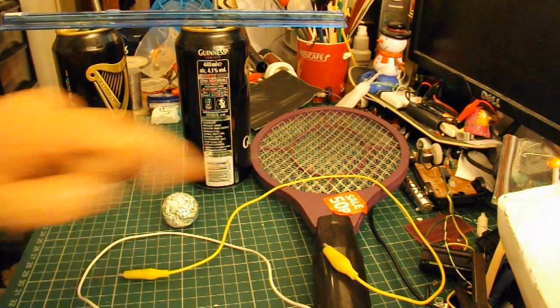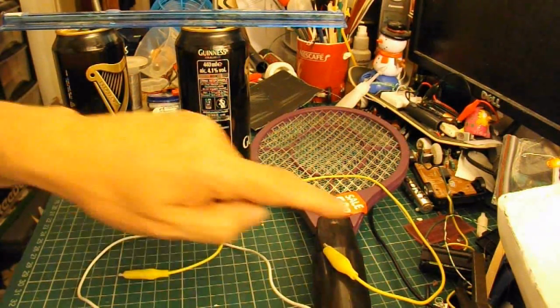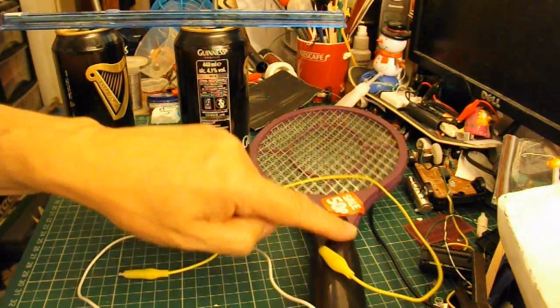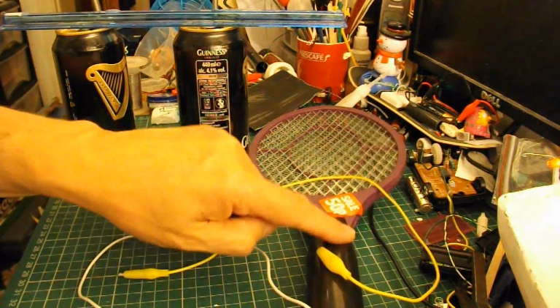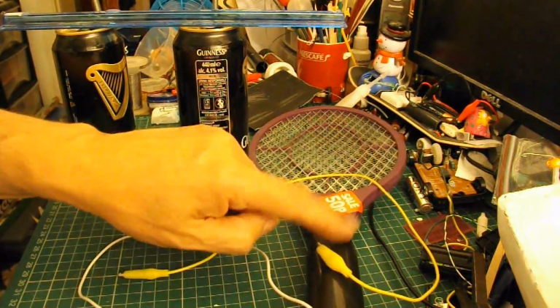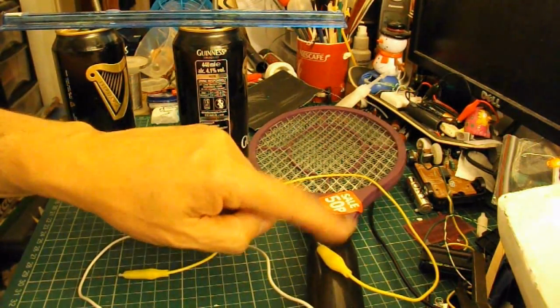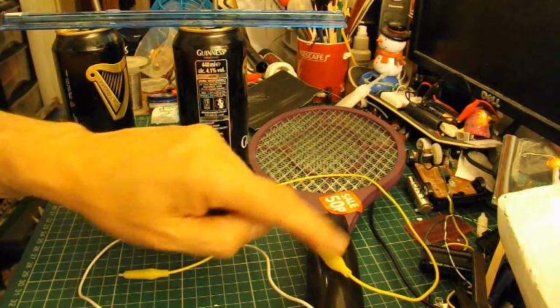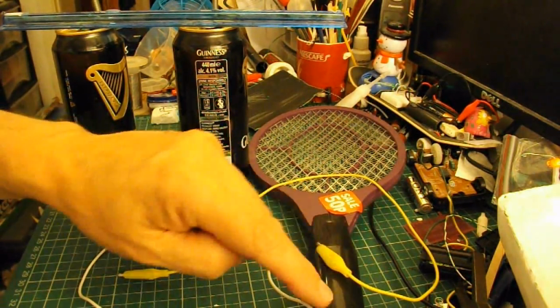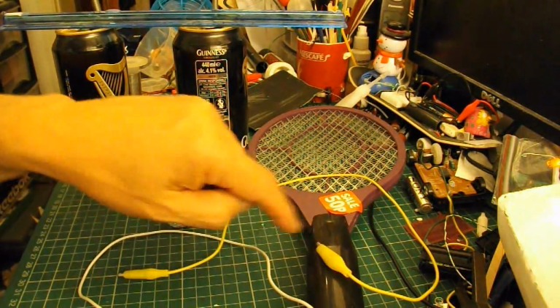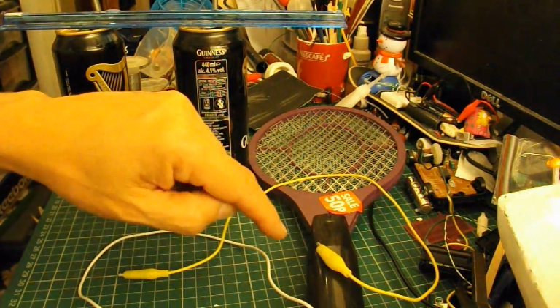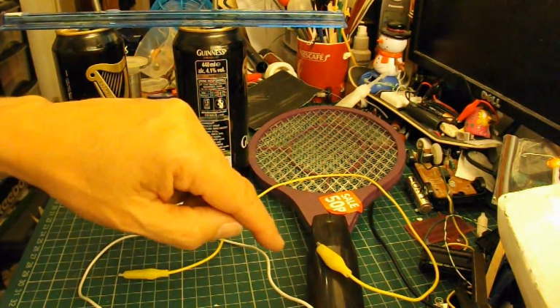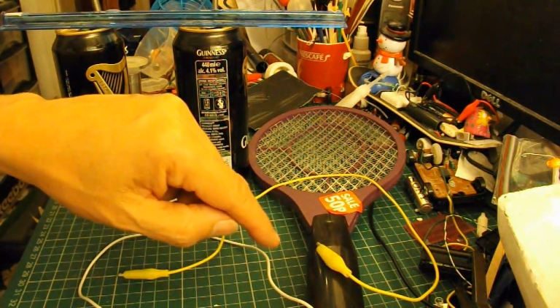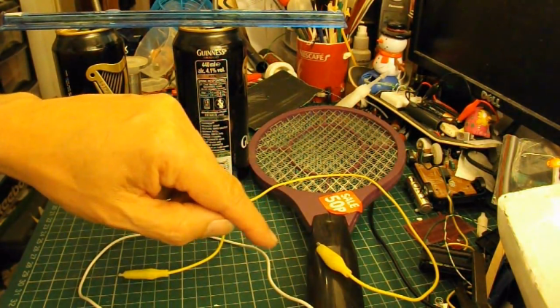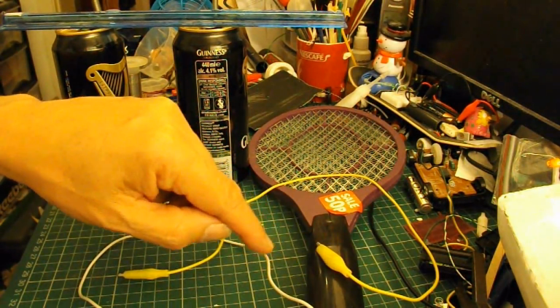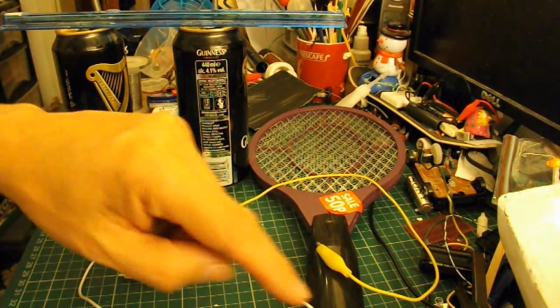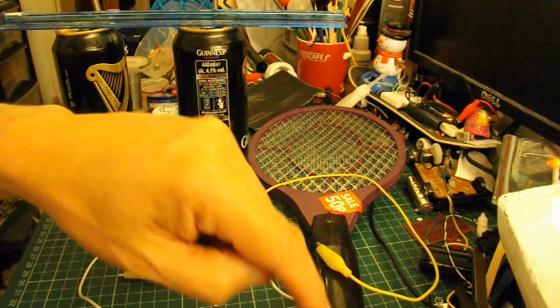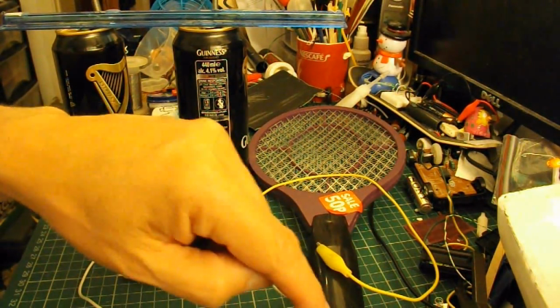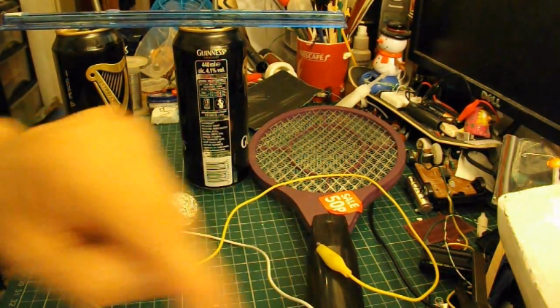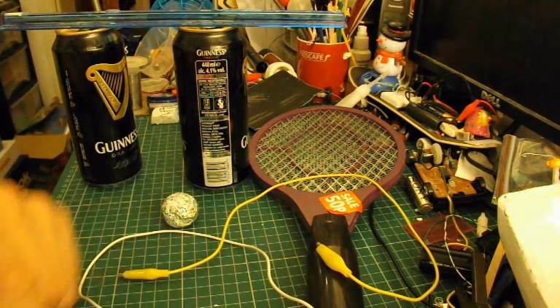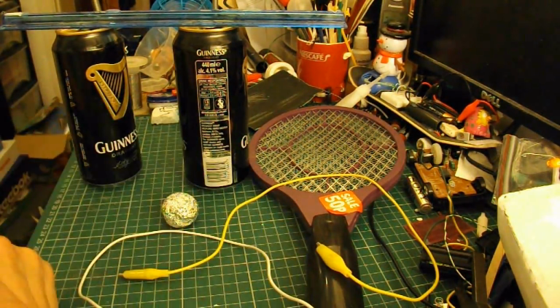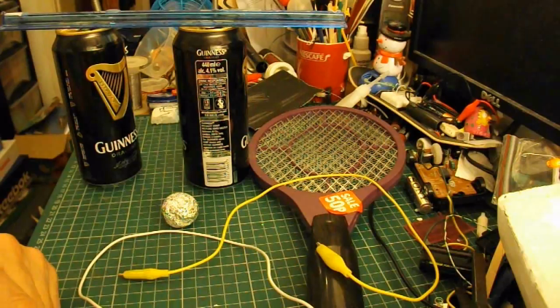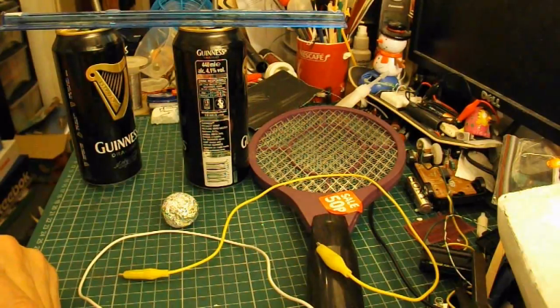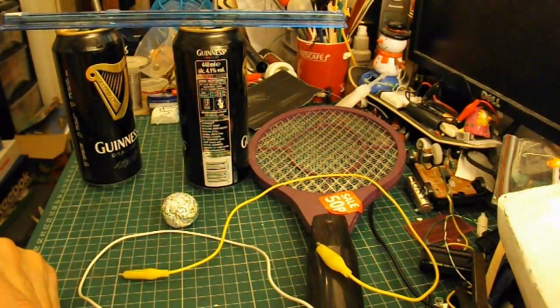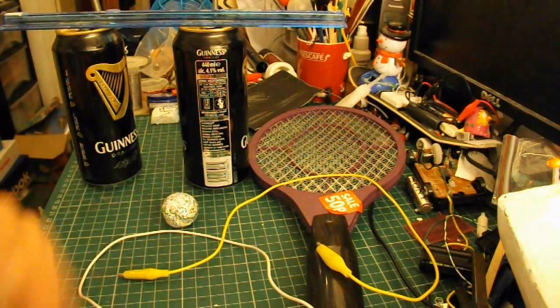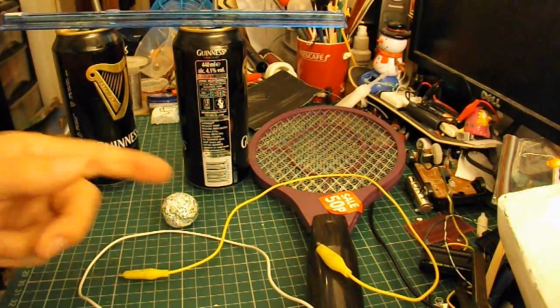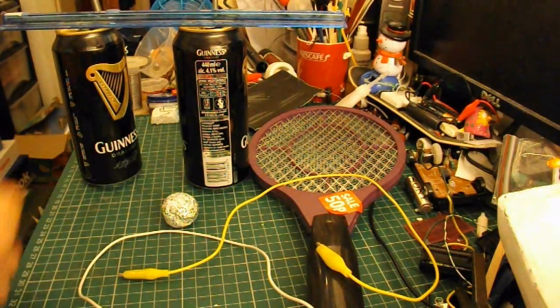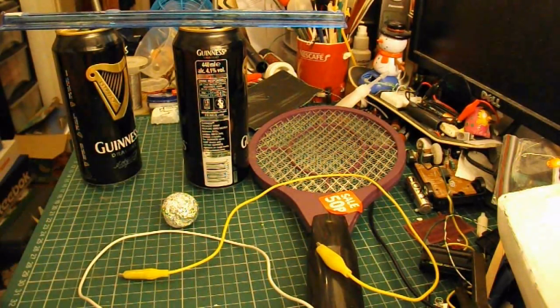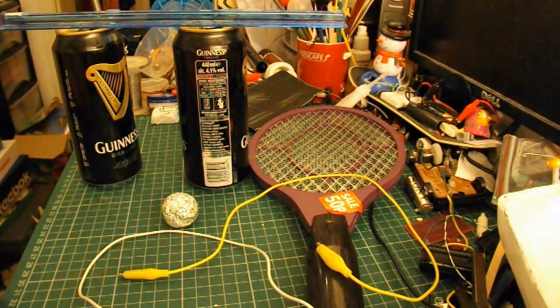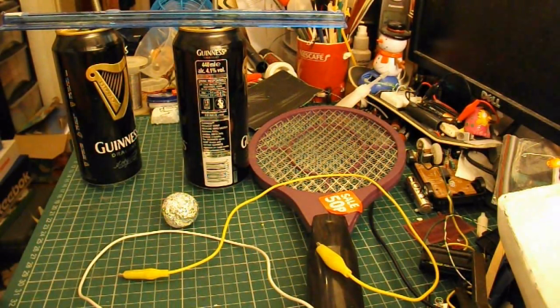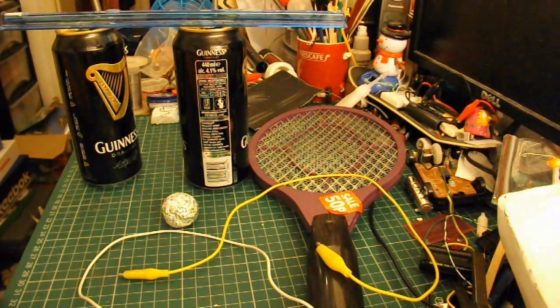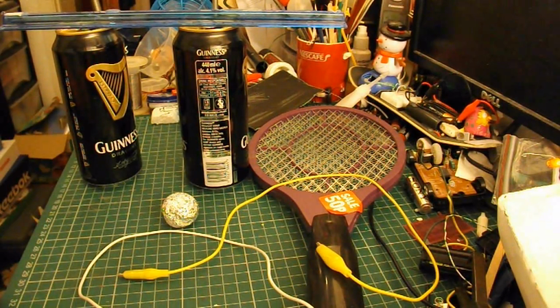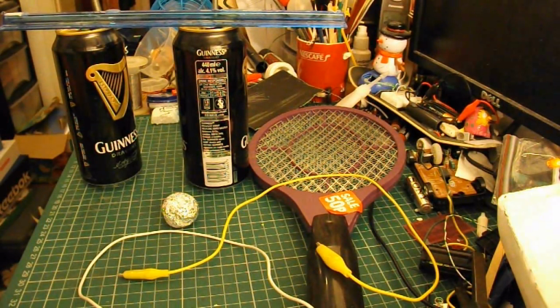First of all I'll take that apart, get the circuitry out of it, repair the broken wire, and then see what we can do with it.